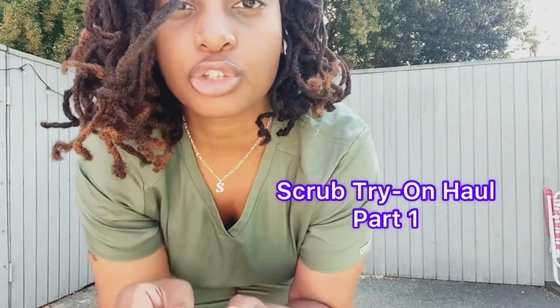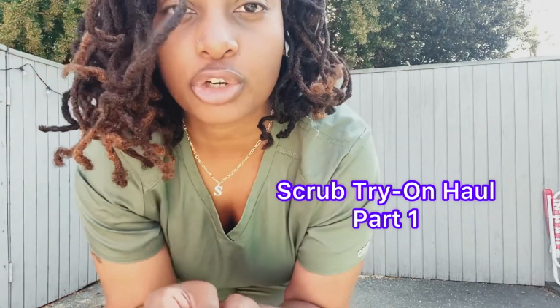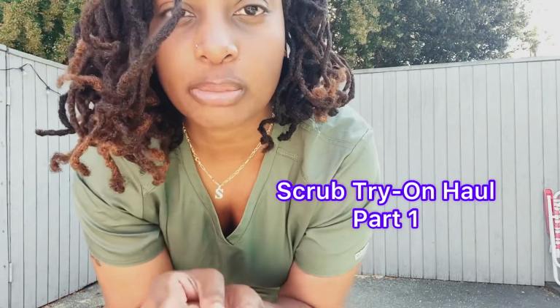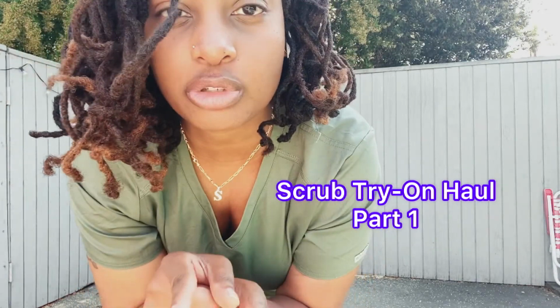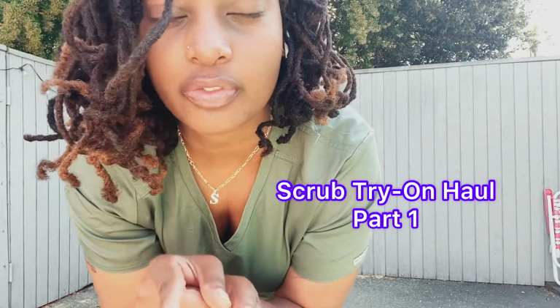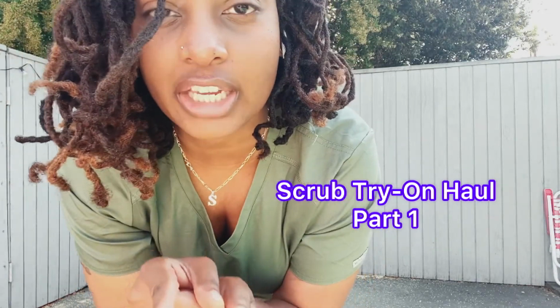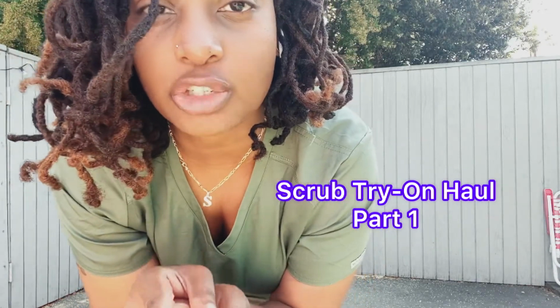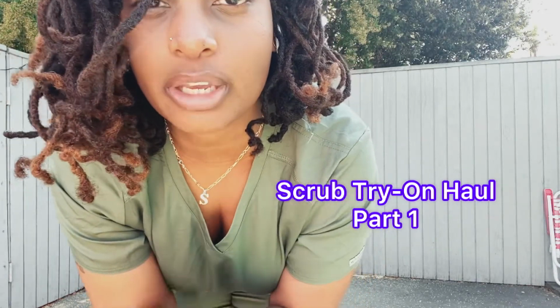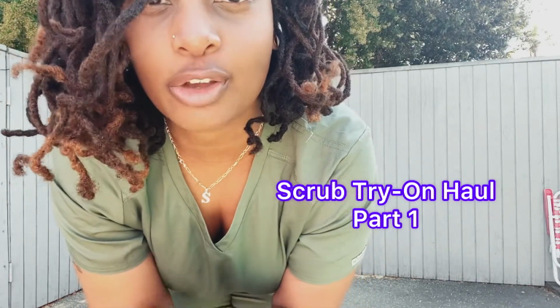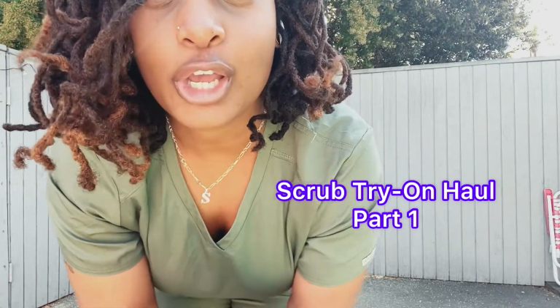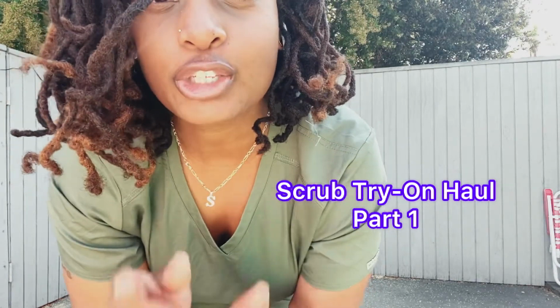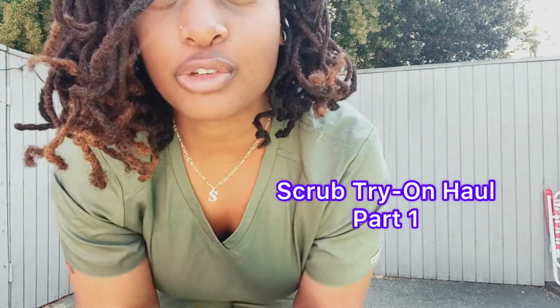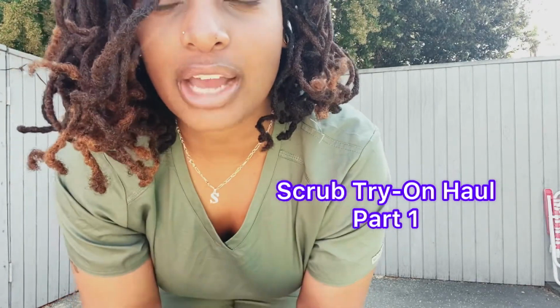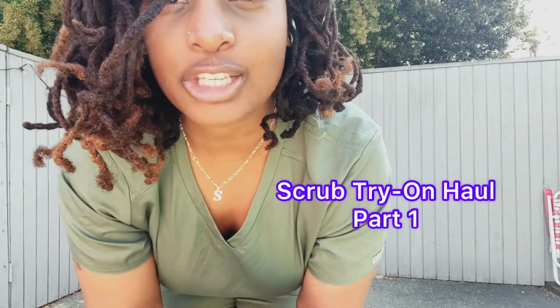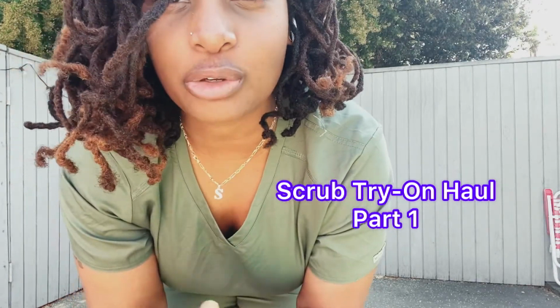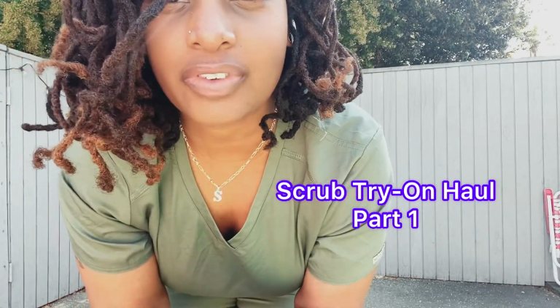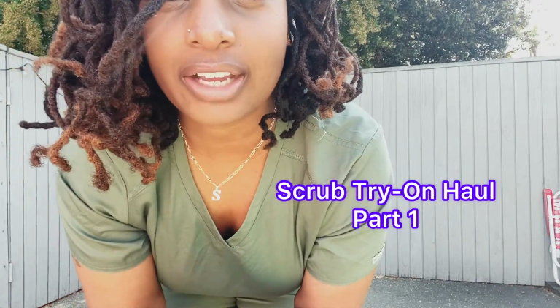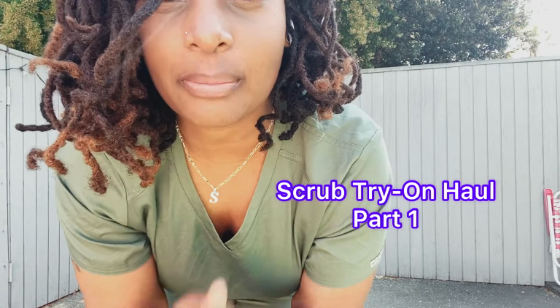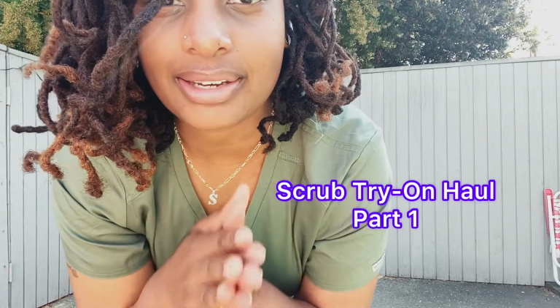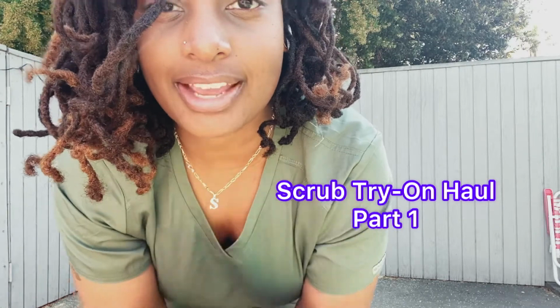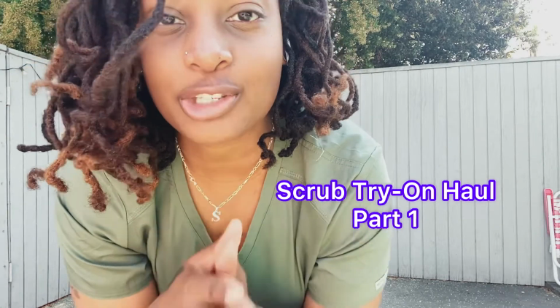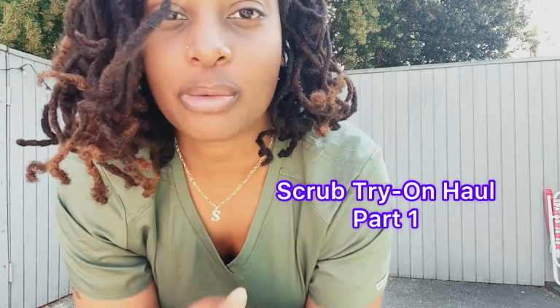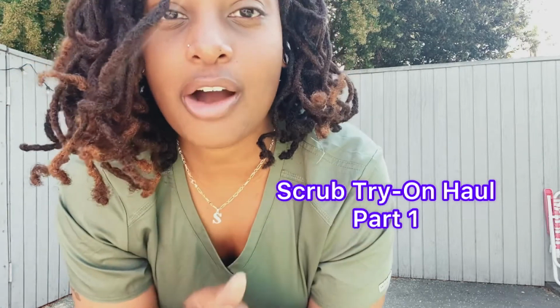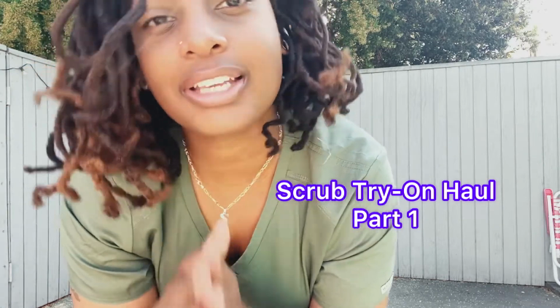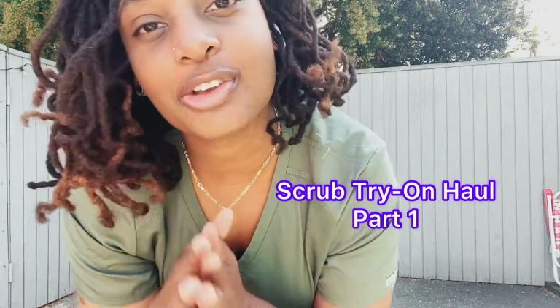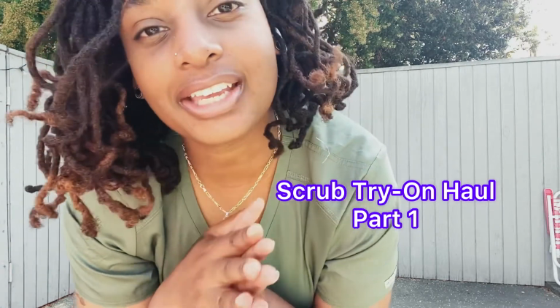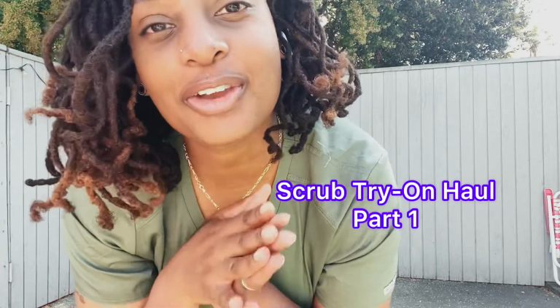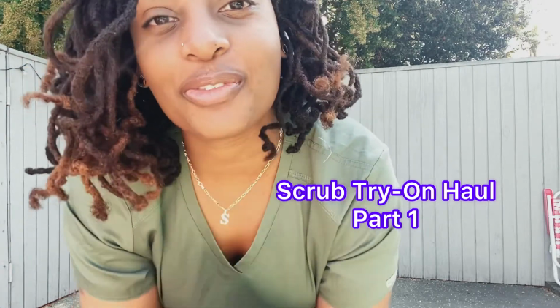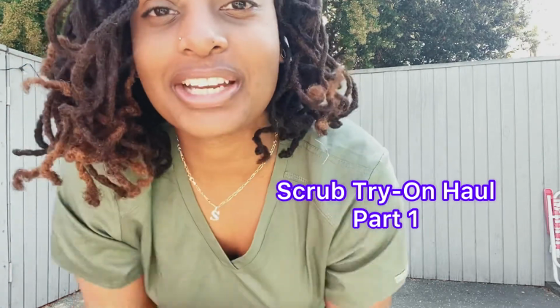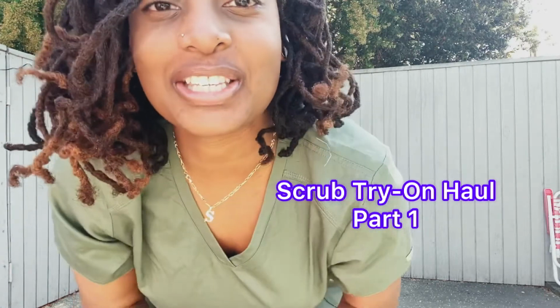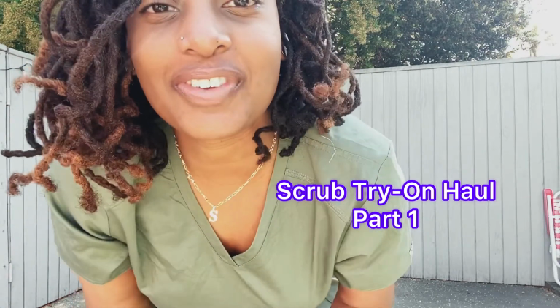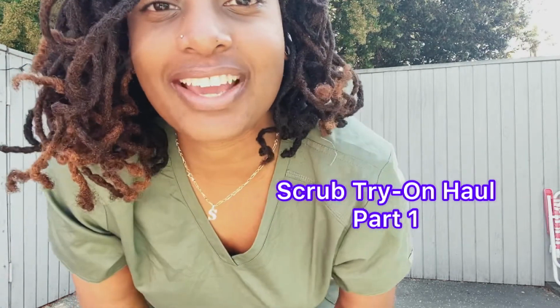Make sure you turn on your post notifications bell so you guys are notified of my next scrub haul. Let's go ahead and get right into the video.